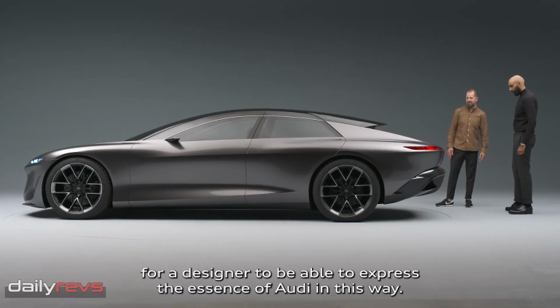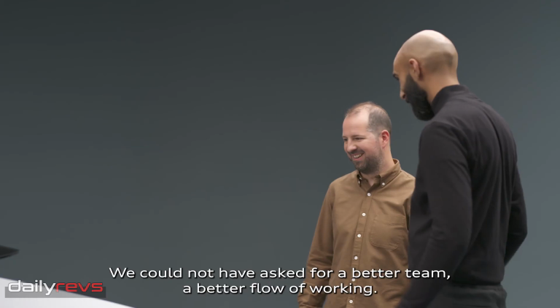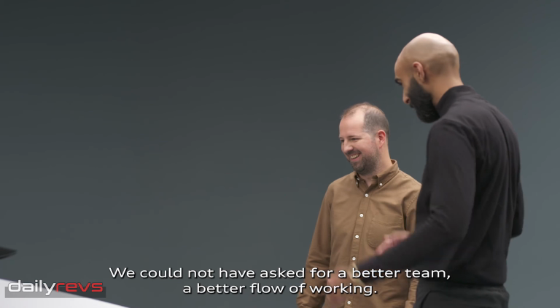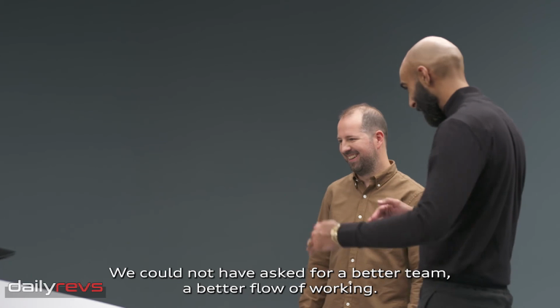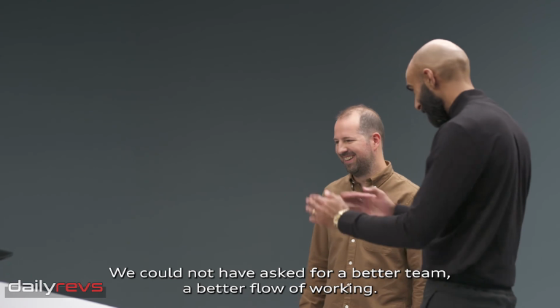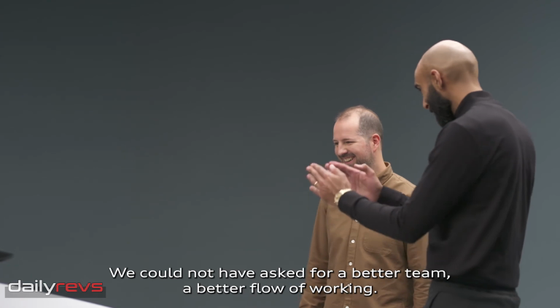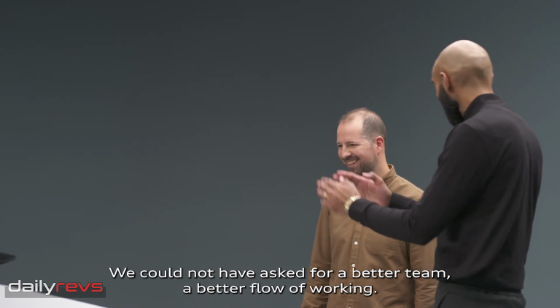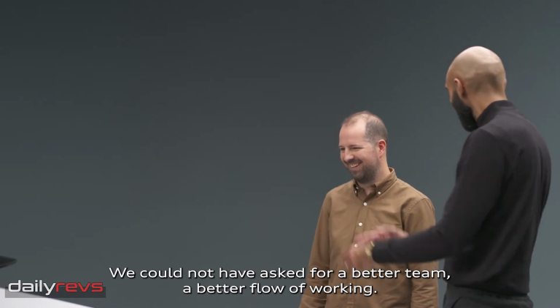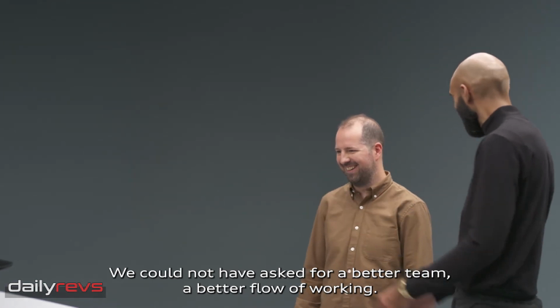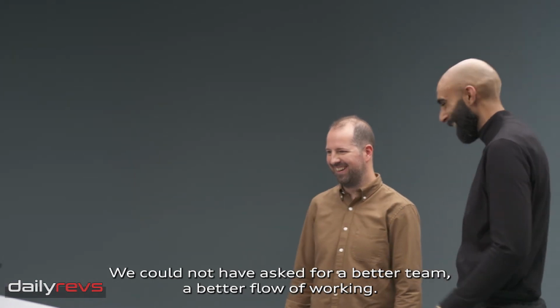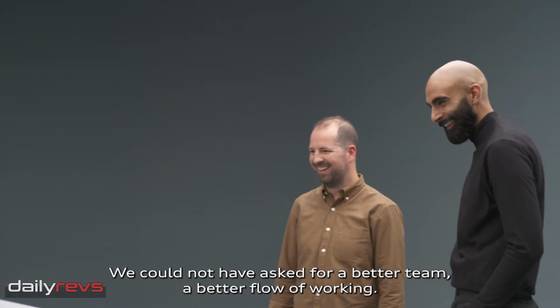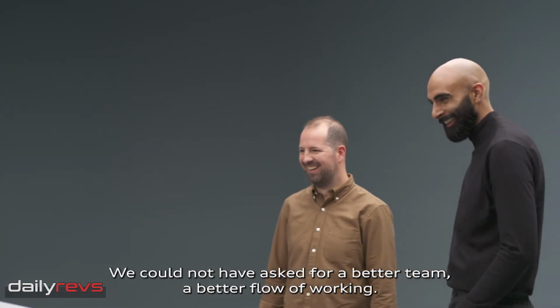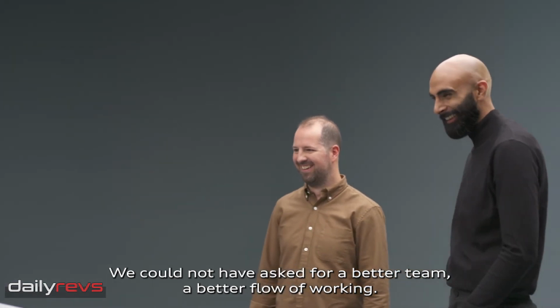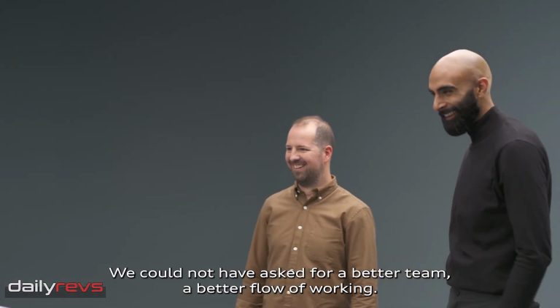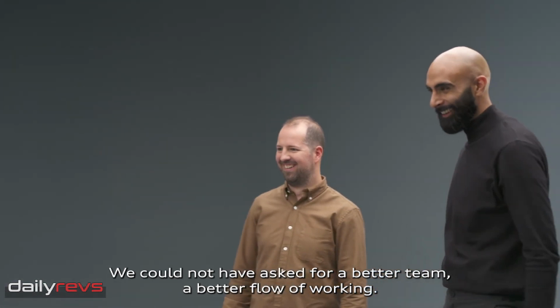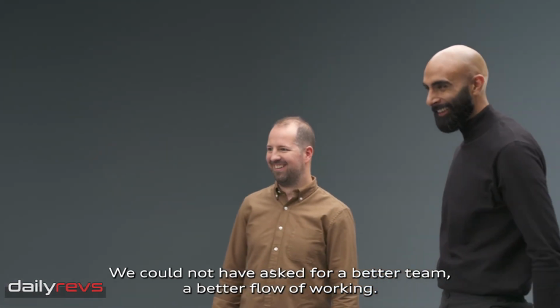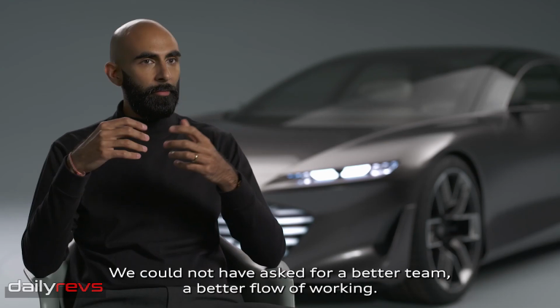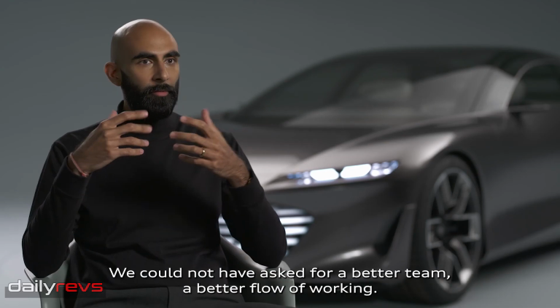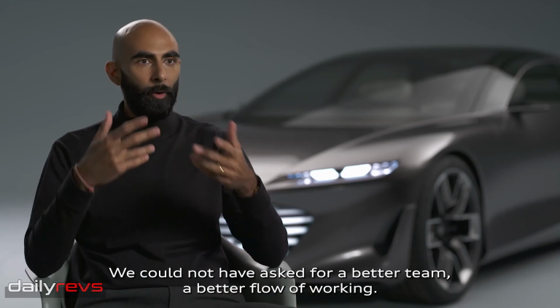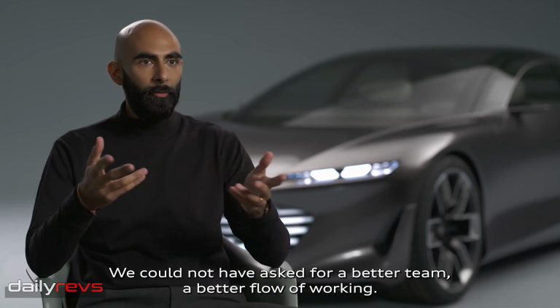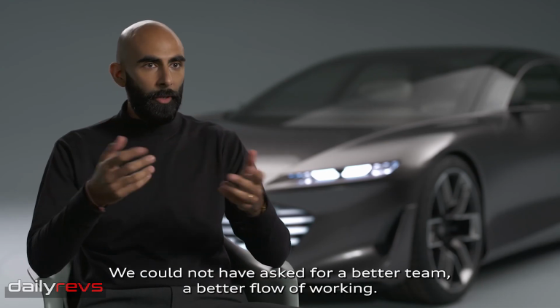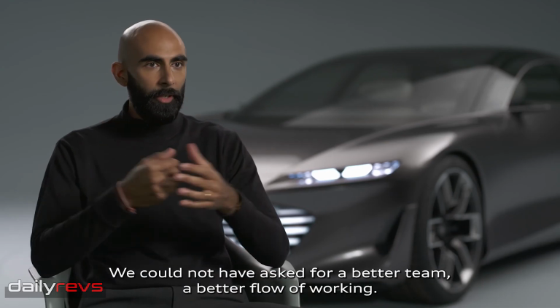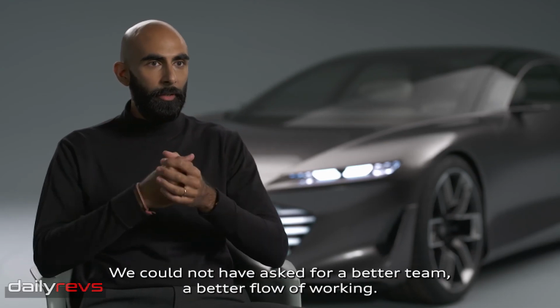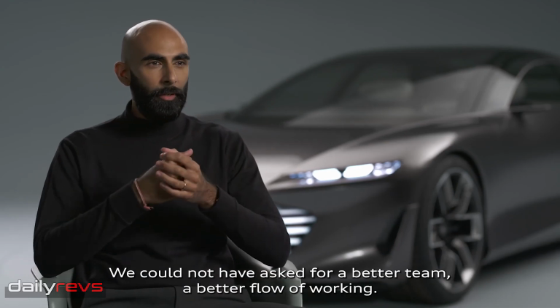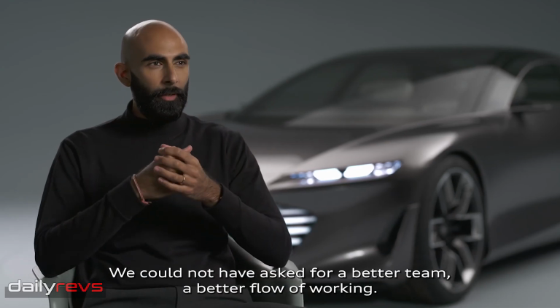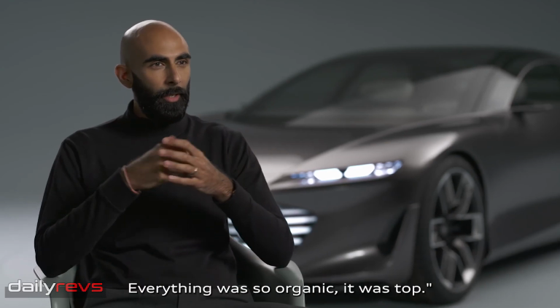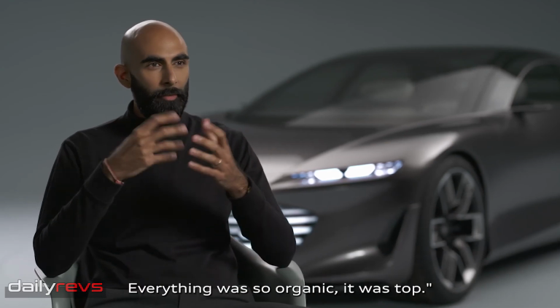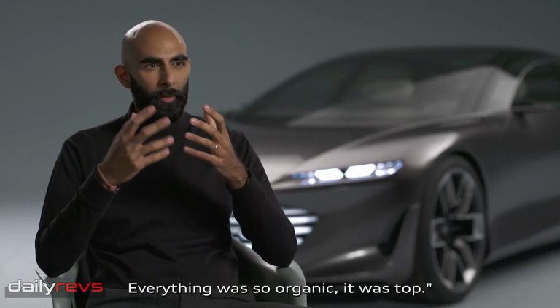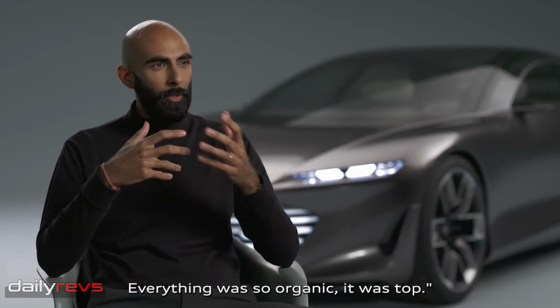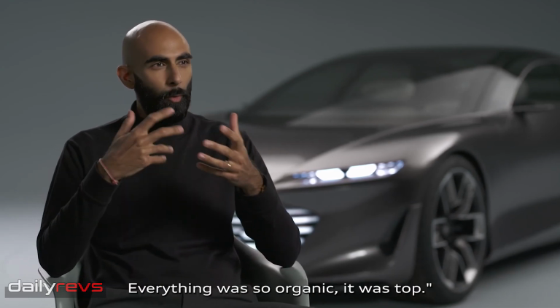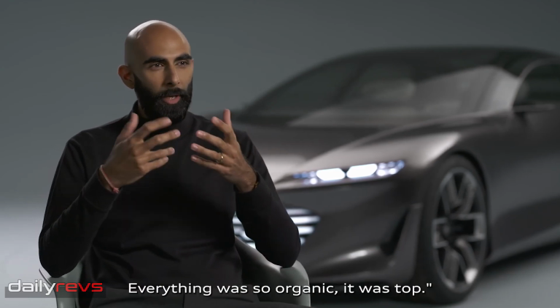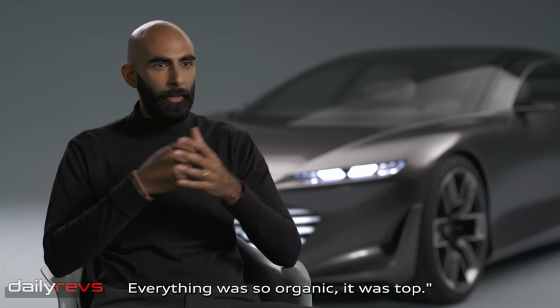We could not have asked for a better team, a better flow of working. Everything was so organic.